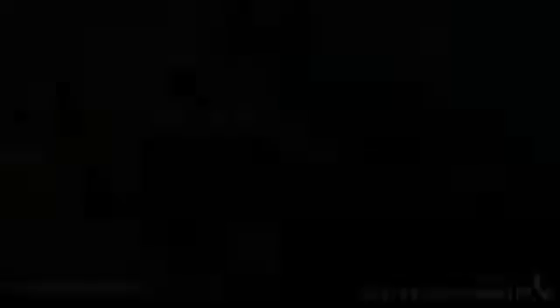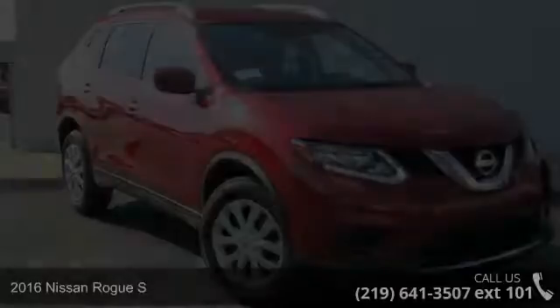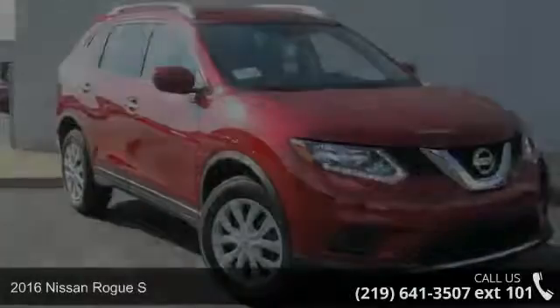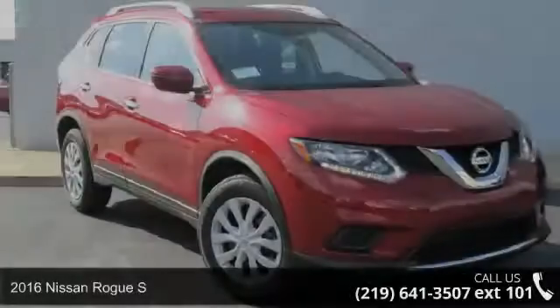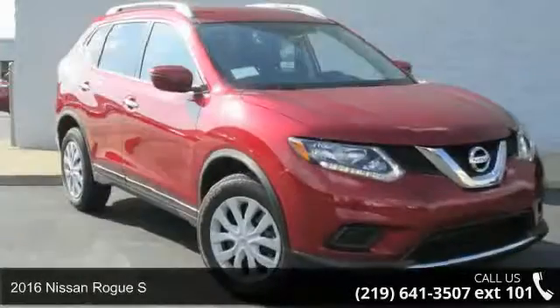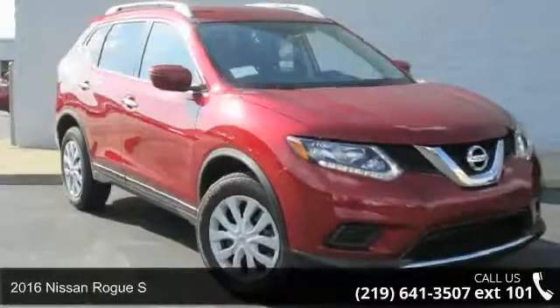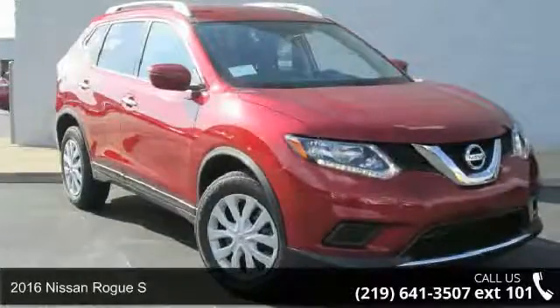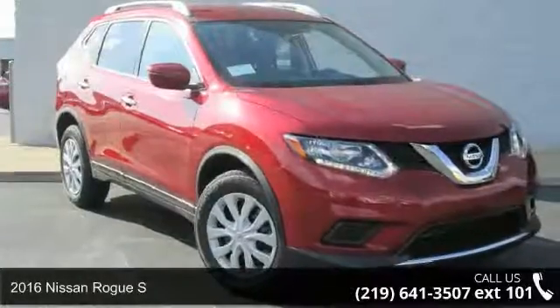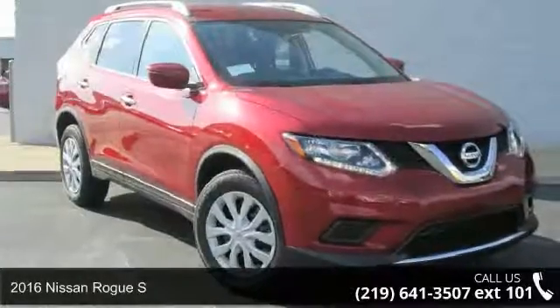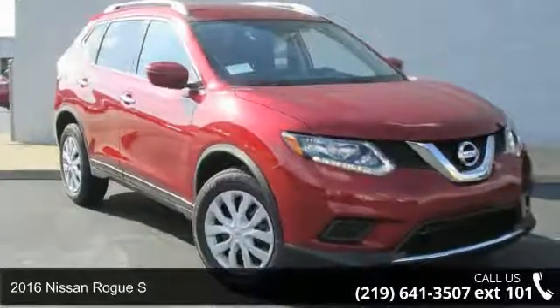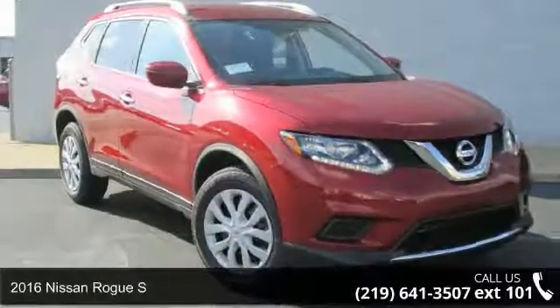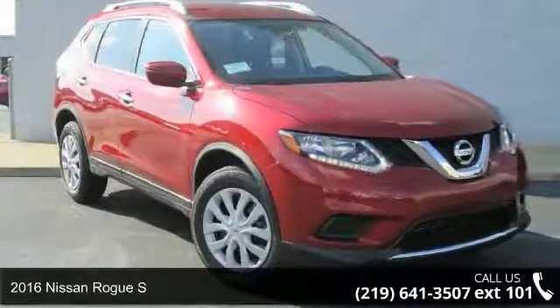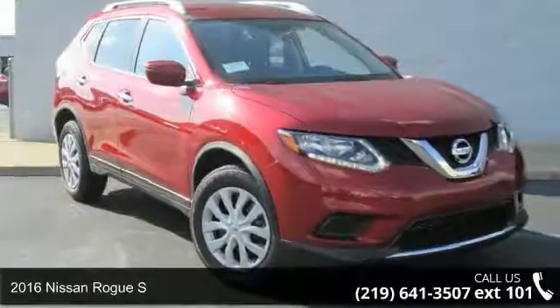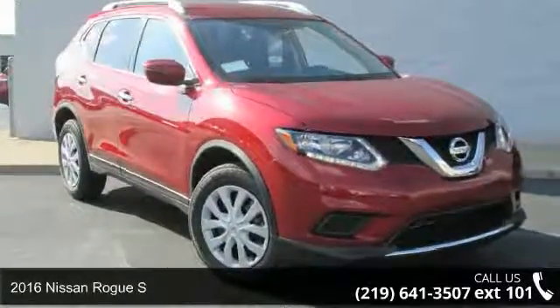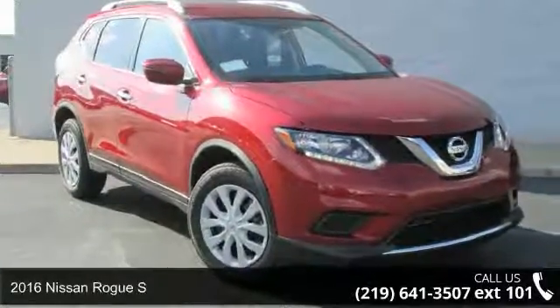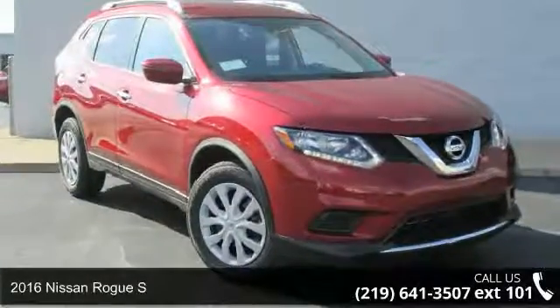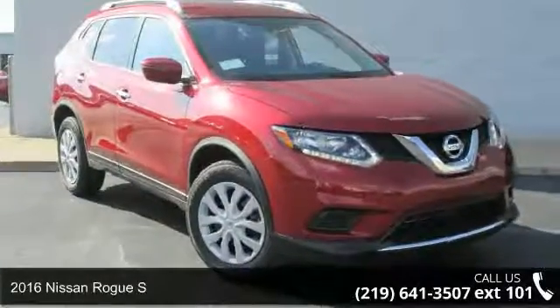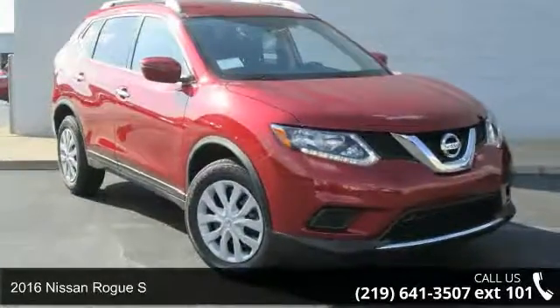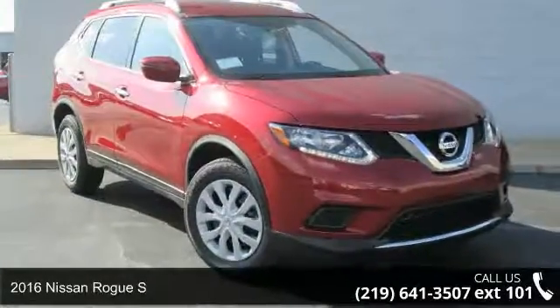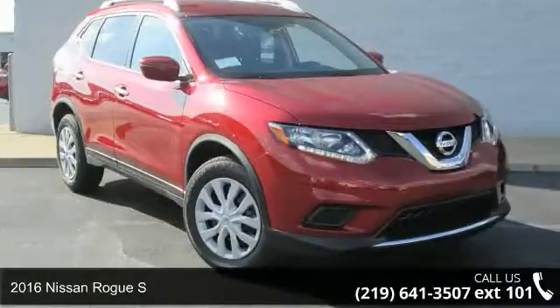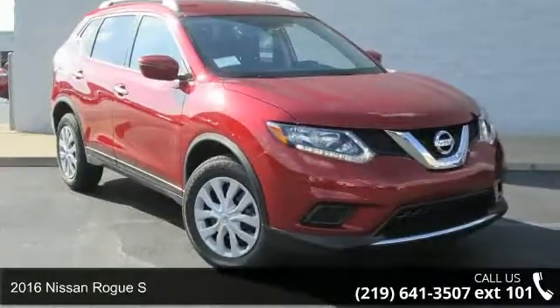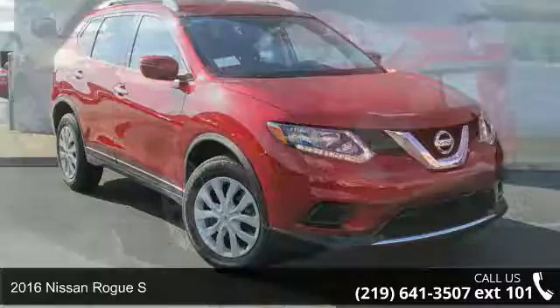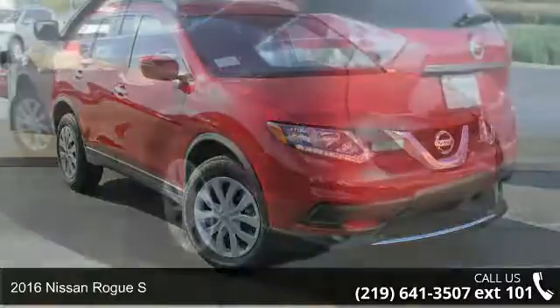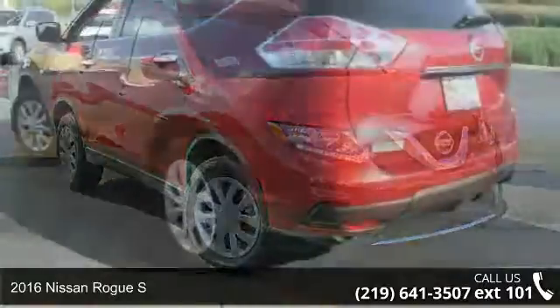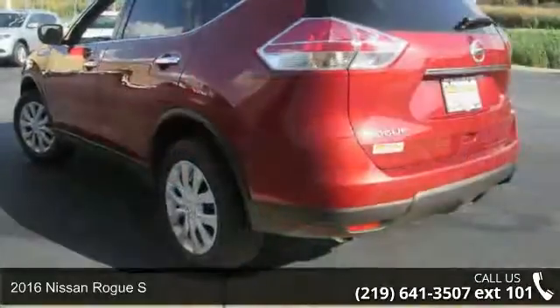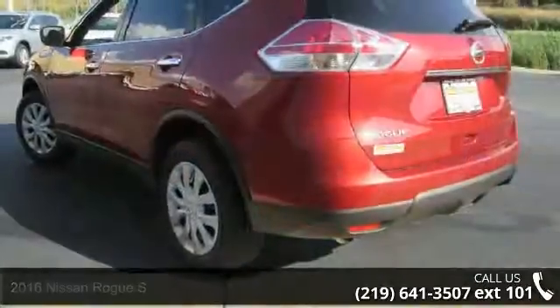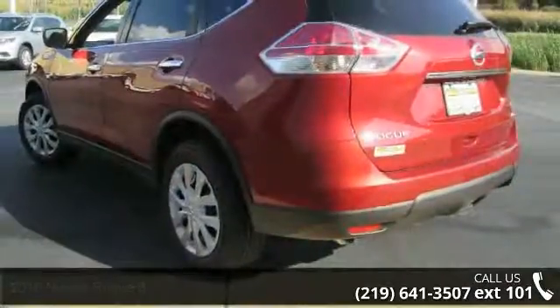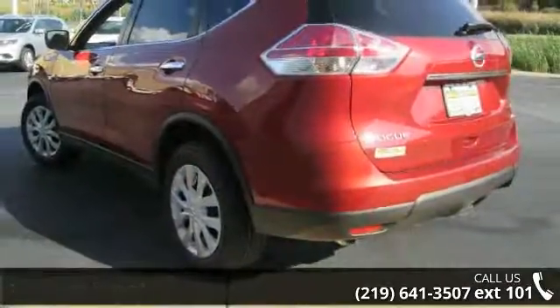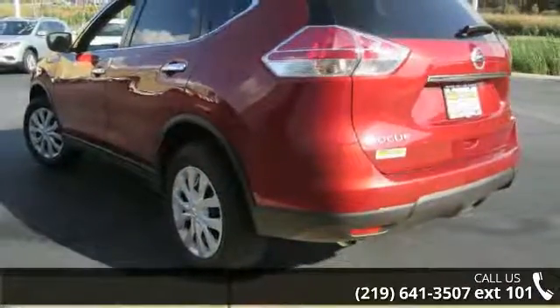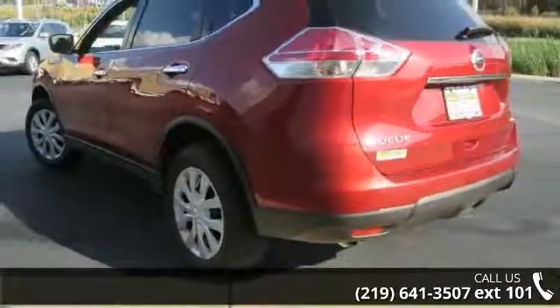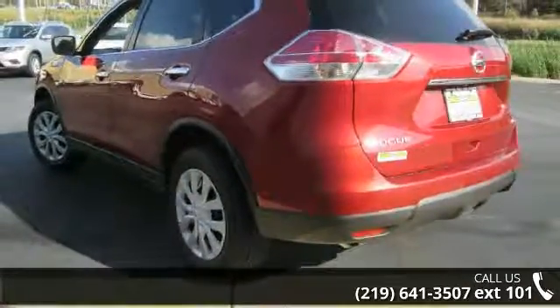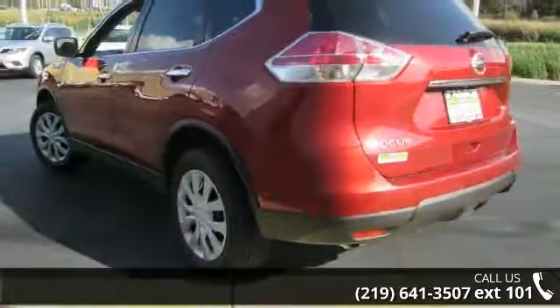Imagine yourself in this 2016 Nissan Rogue S. If you are looking for an automobile with great features, look no further.